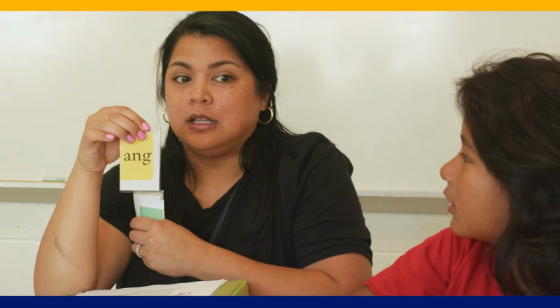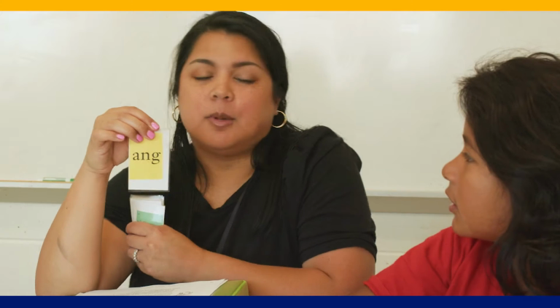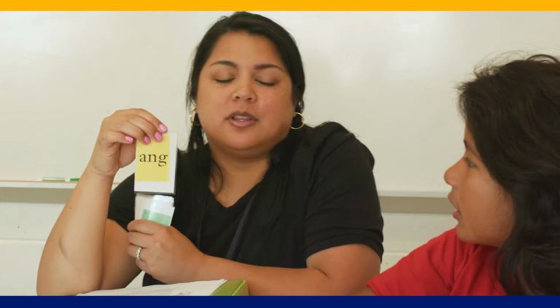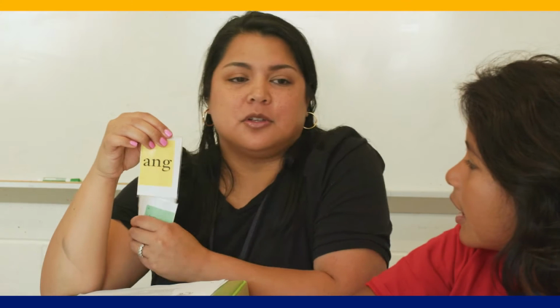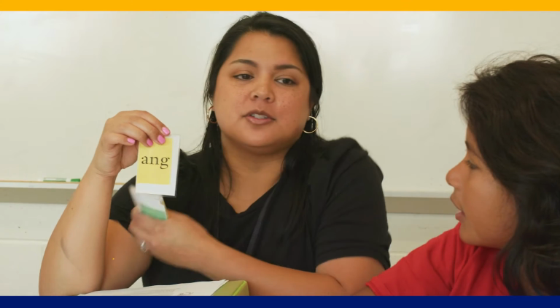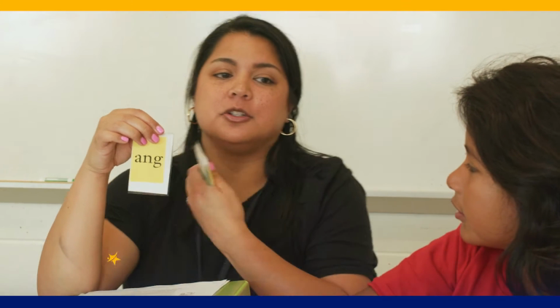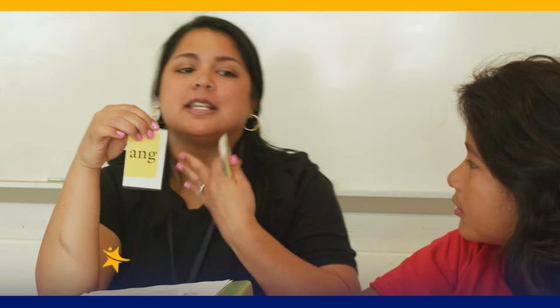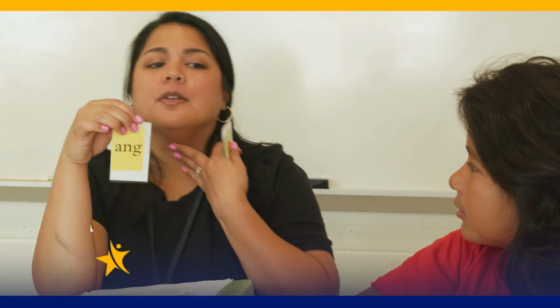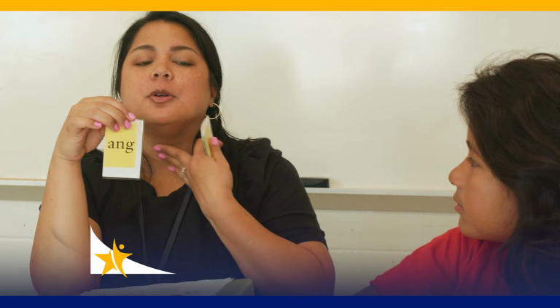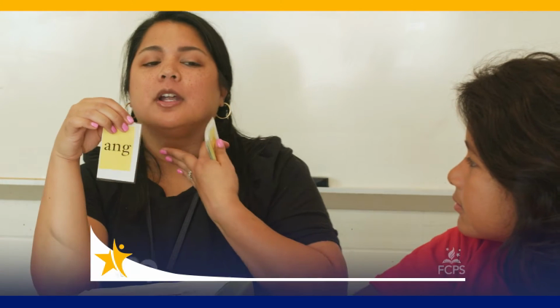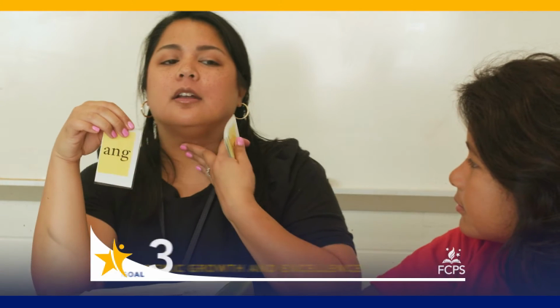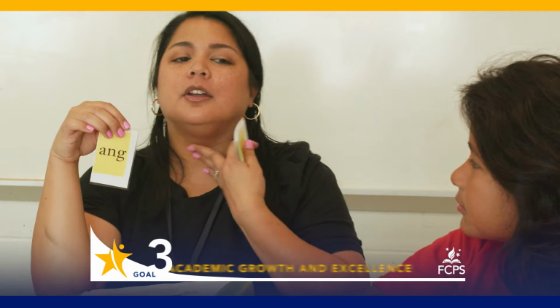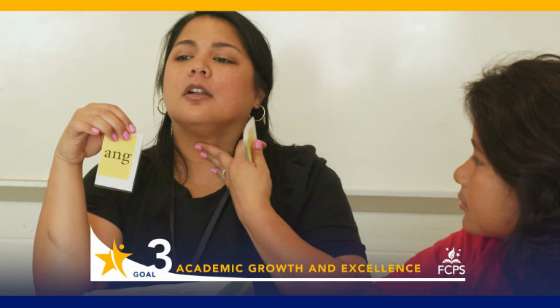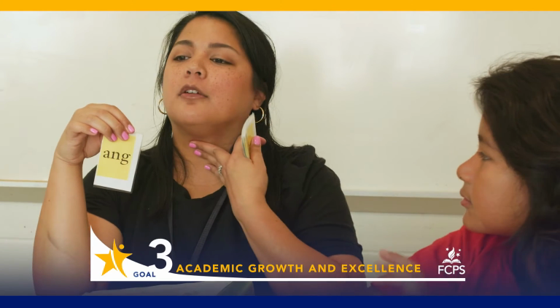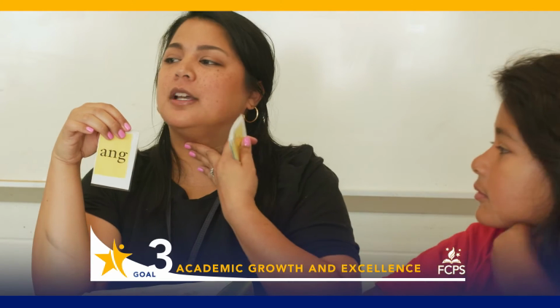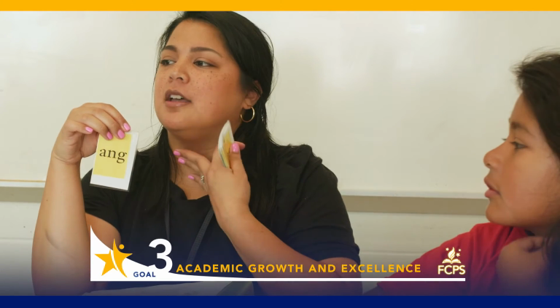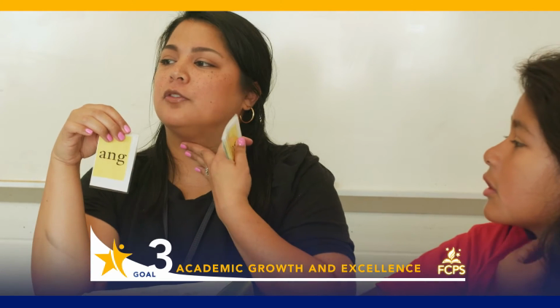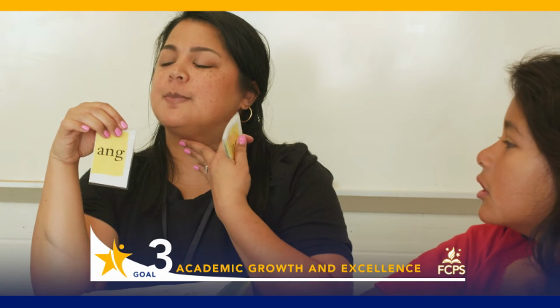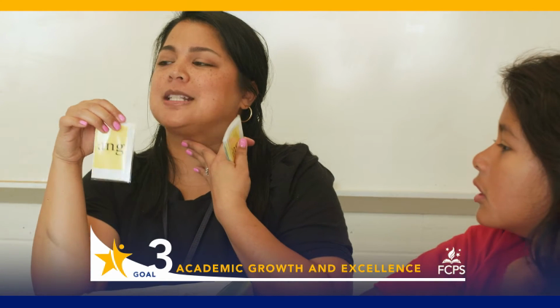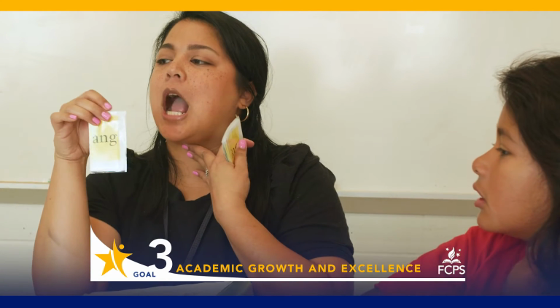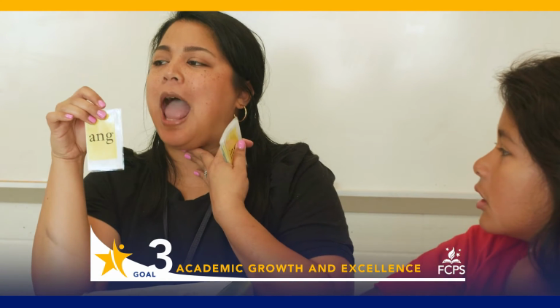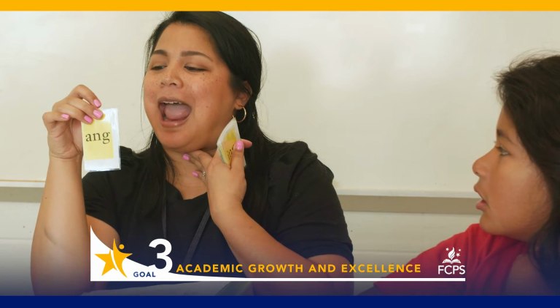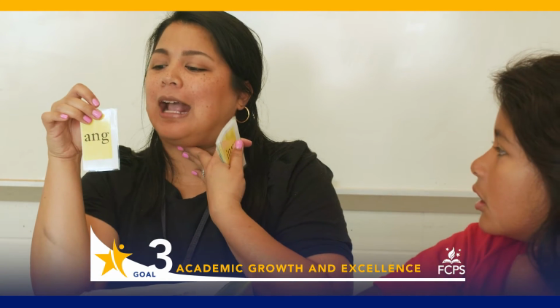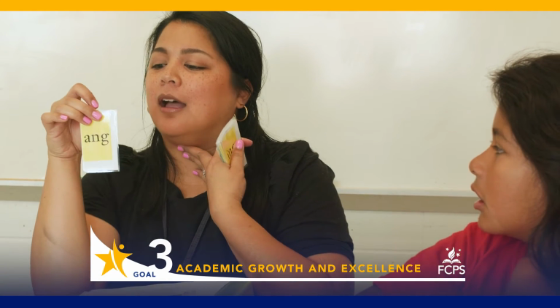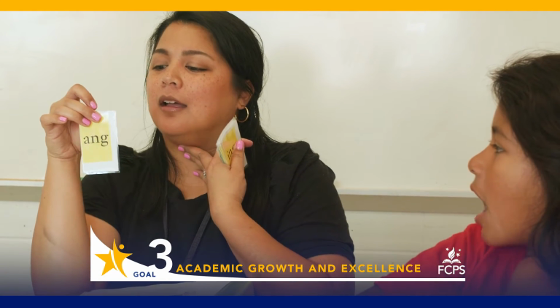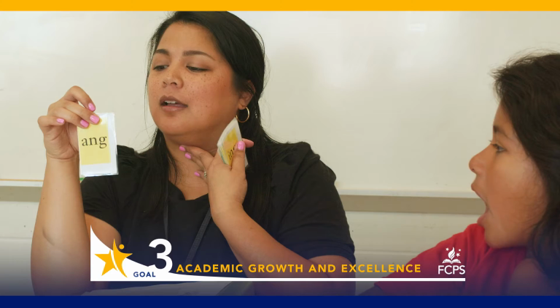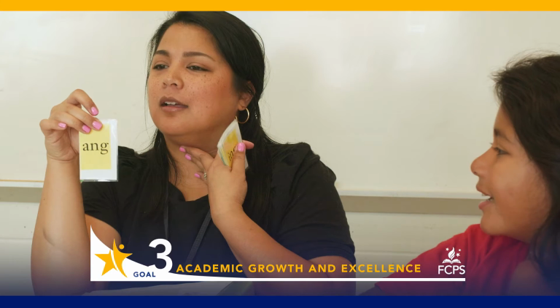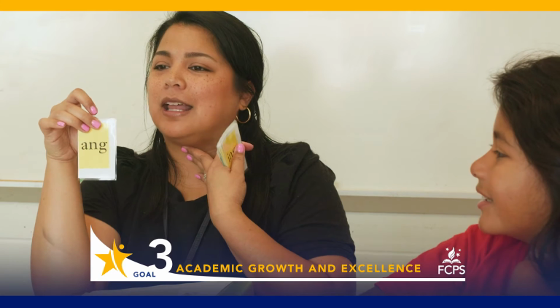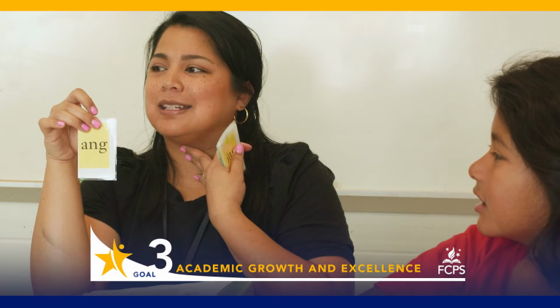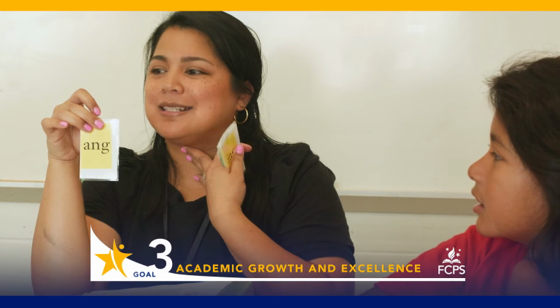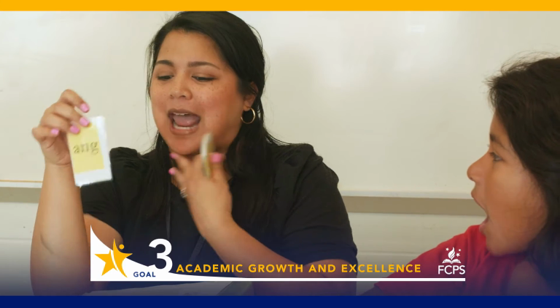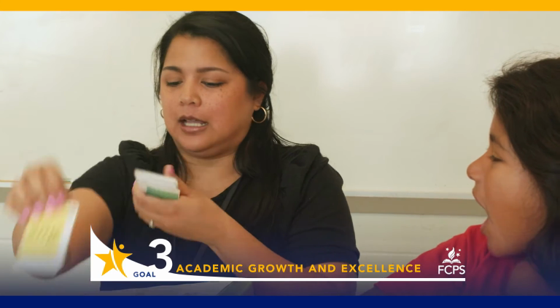These are those glued sounds. Put your hand on your voice box. Ang. Like it's sang.